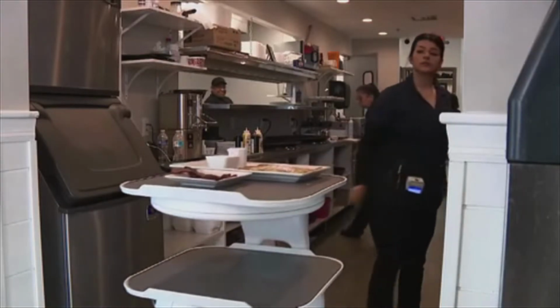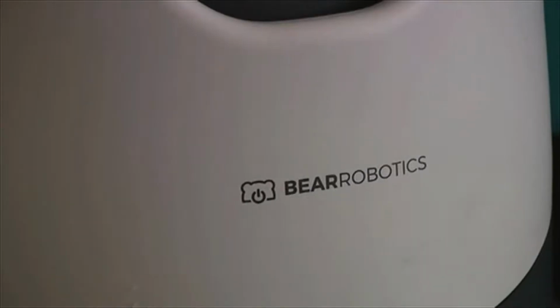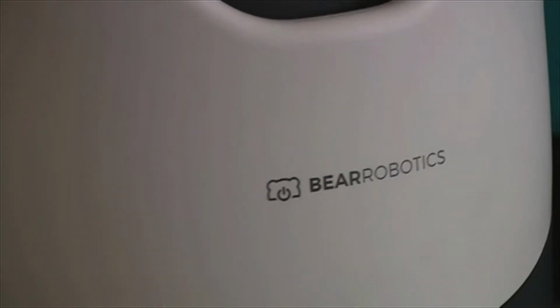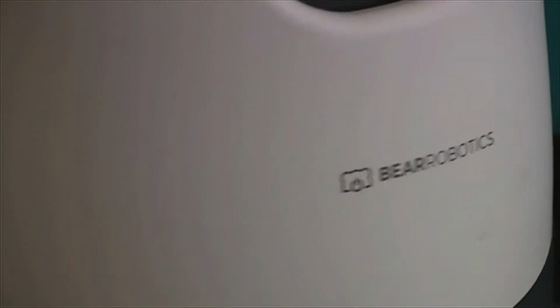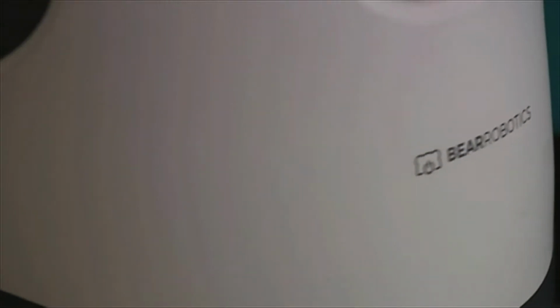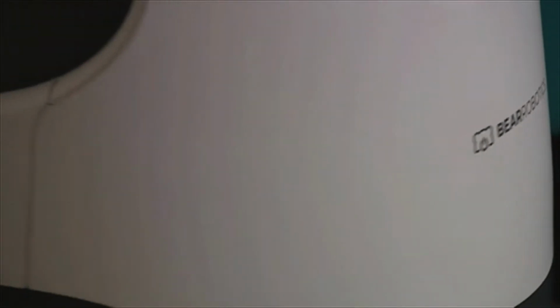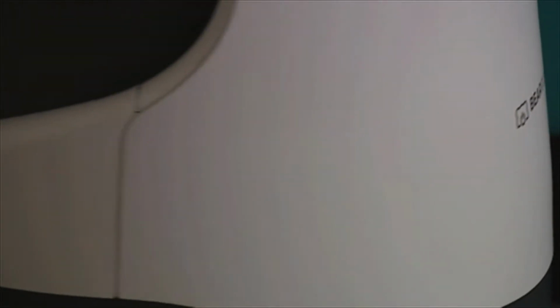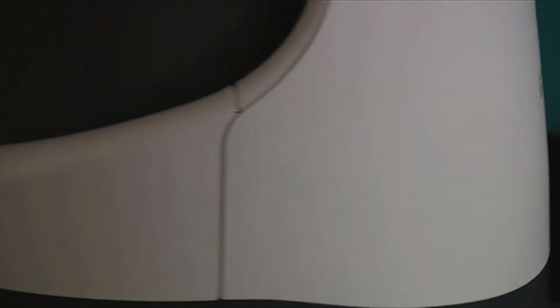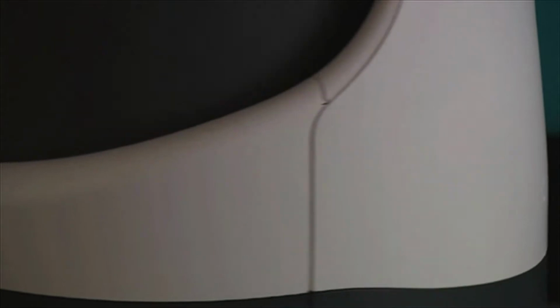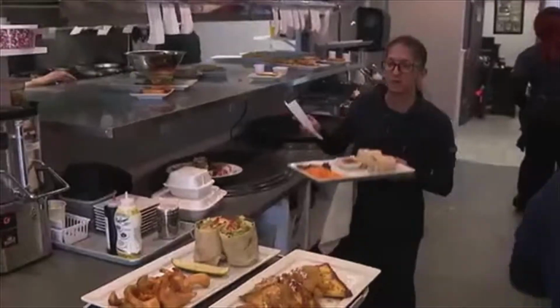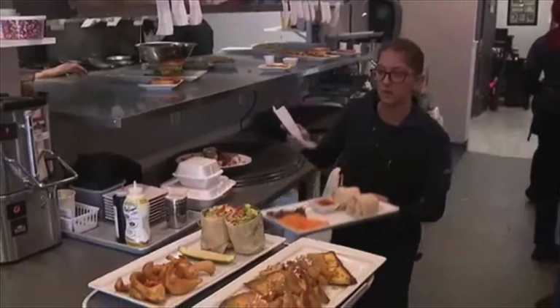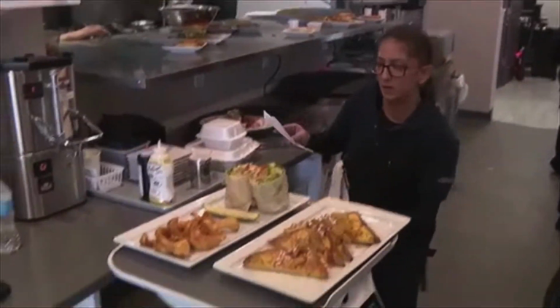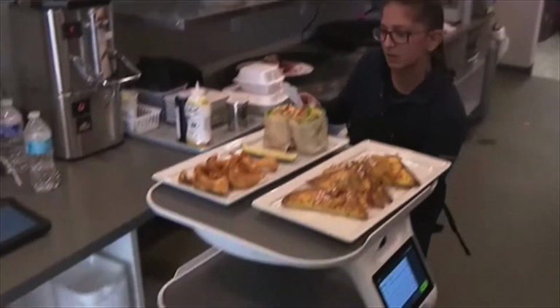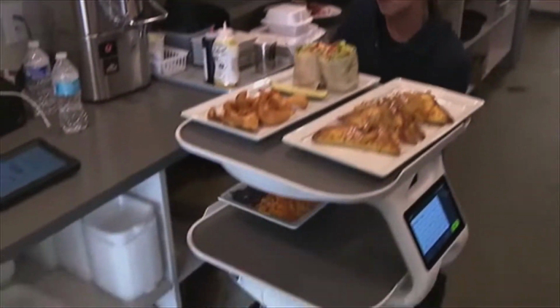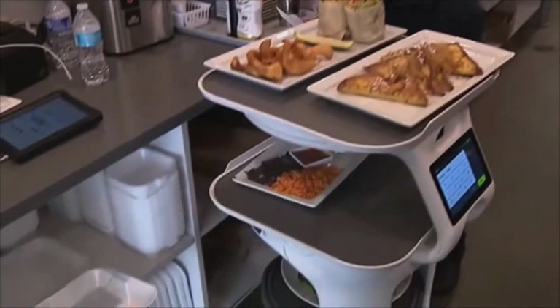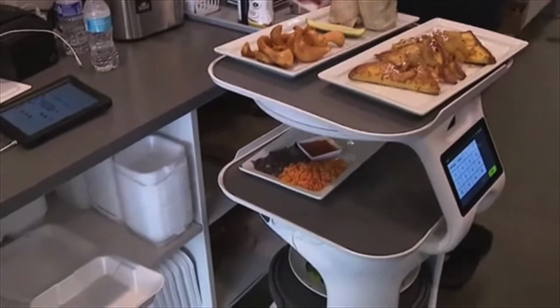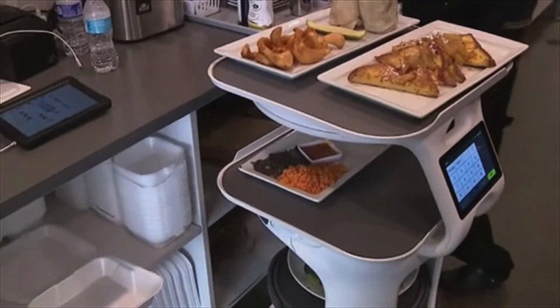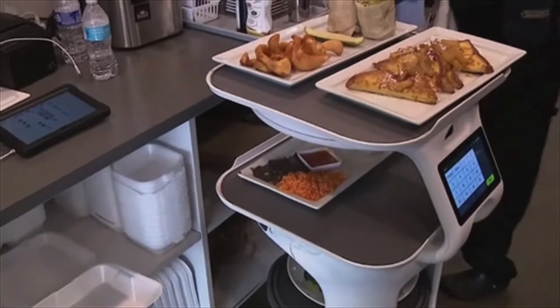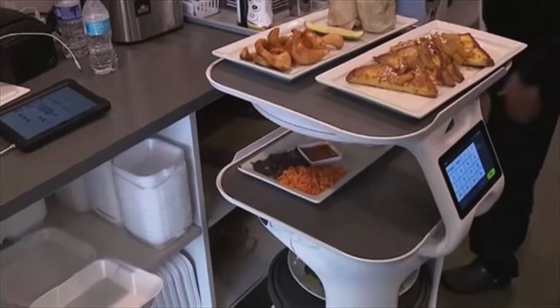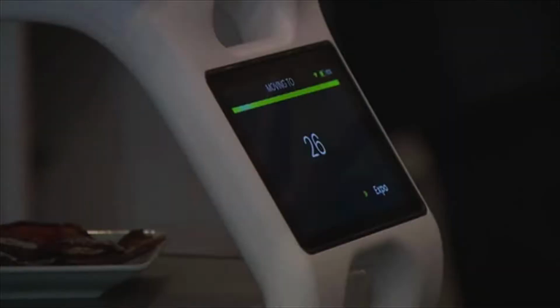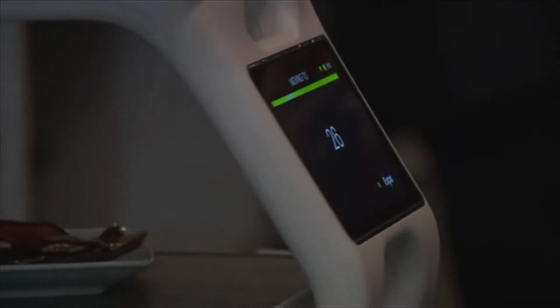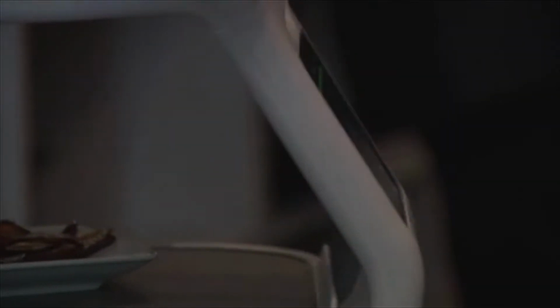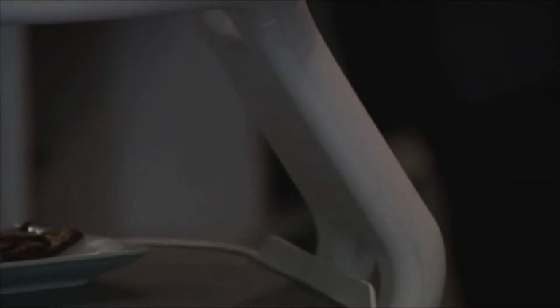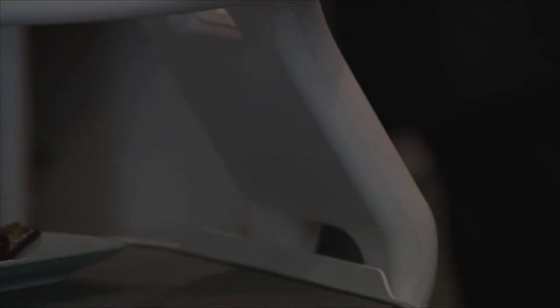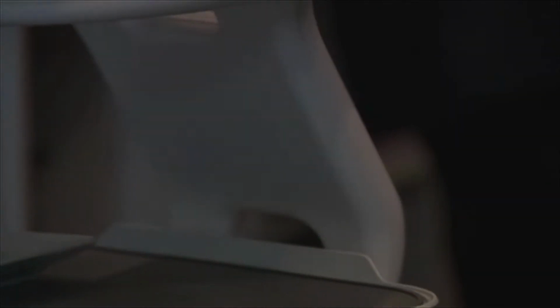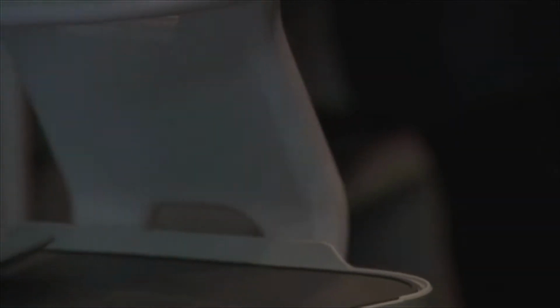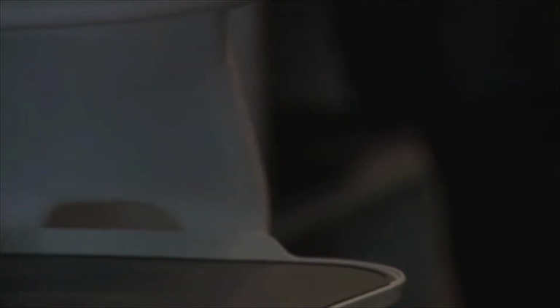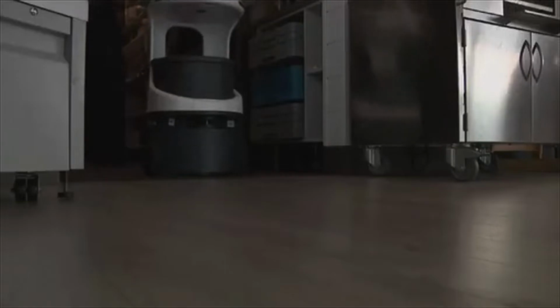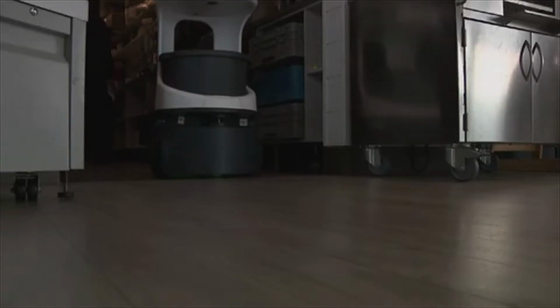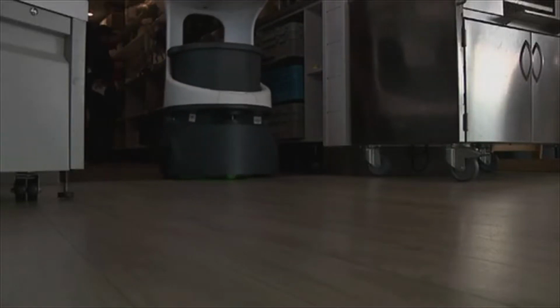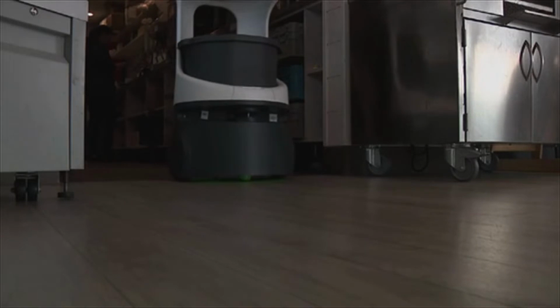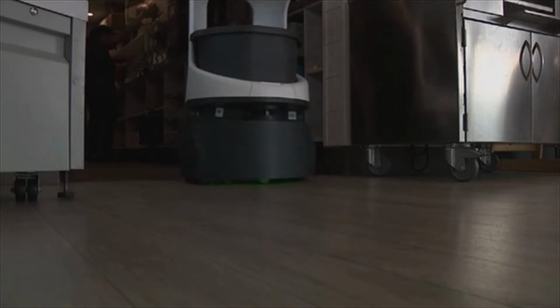A service tech programmed the robot to know the layout of the restaurant. Once a server places plates on the robot's trays, it heads to a table.